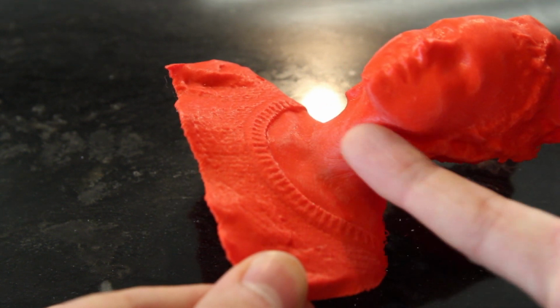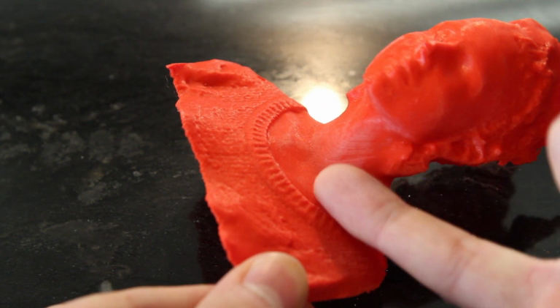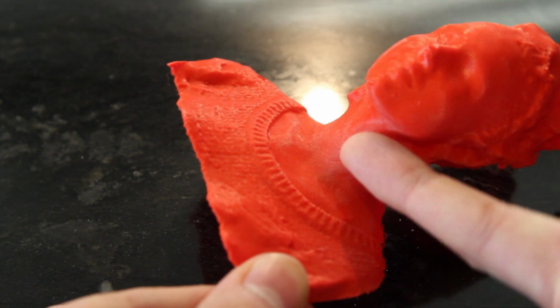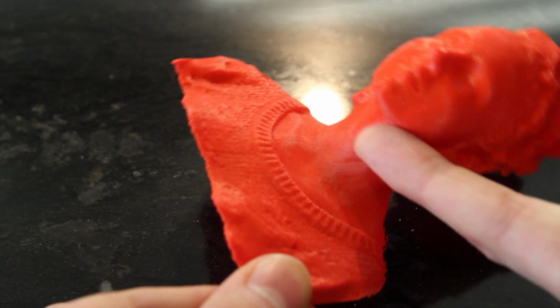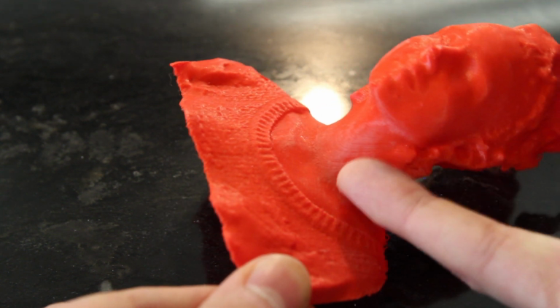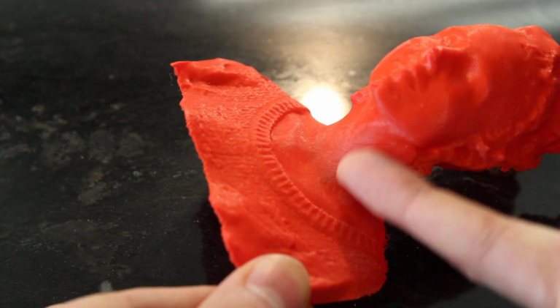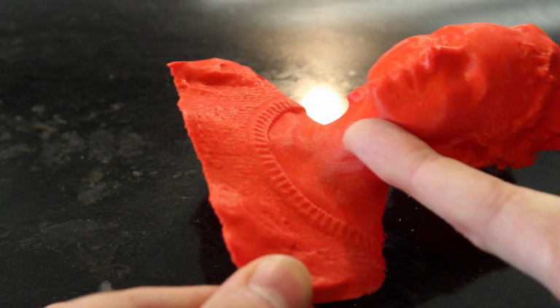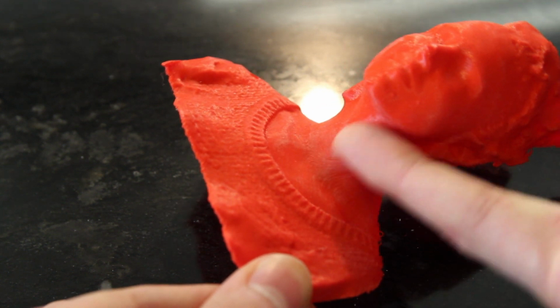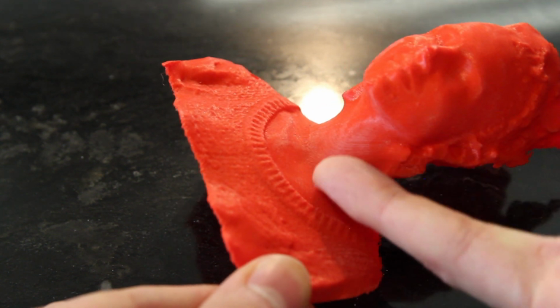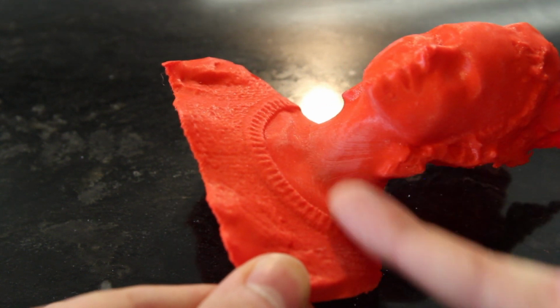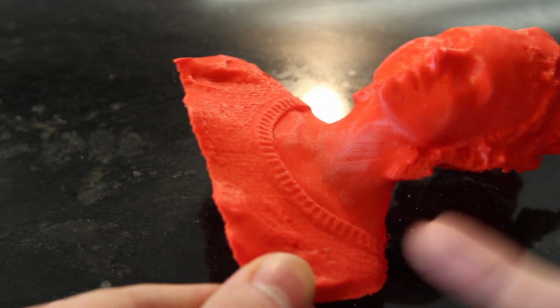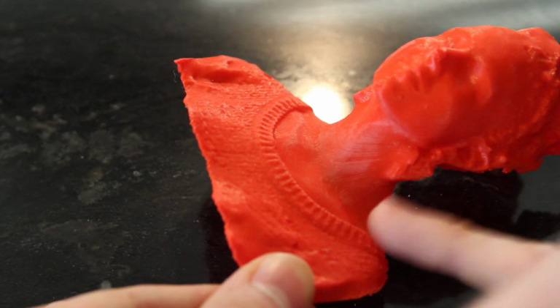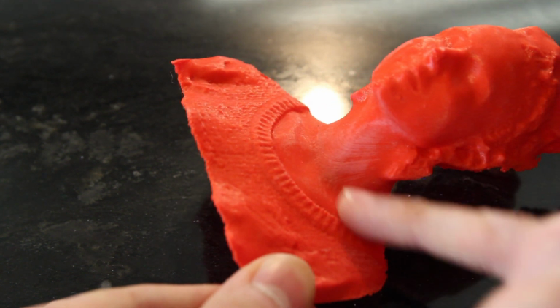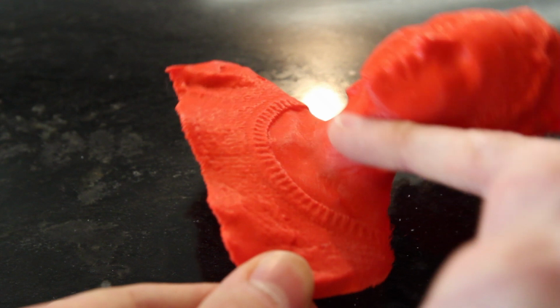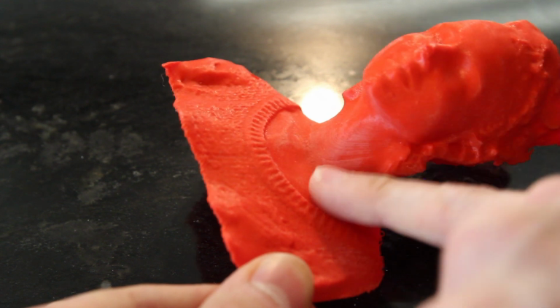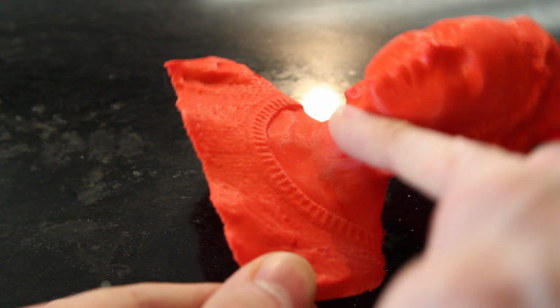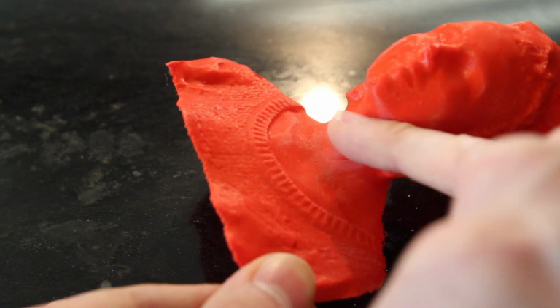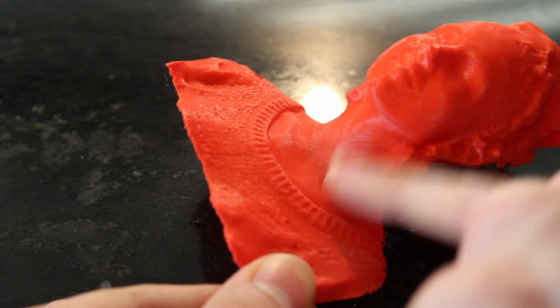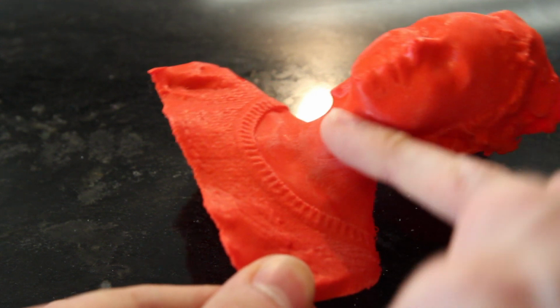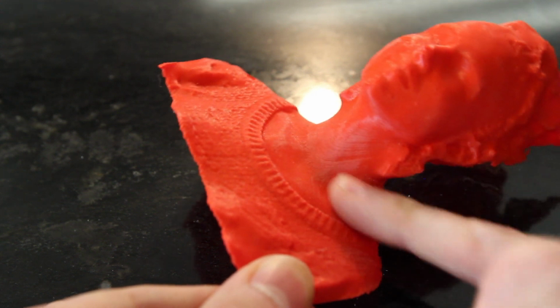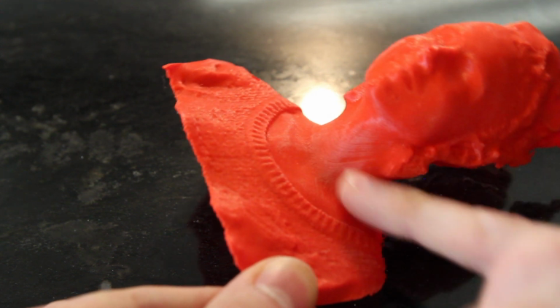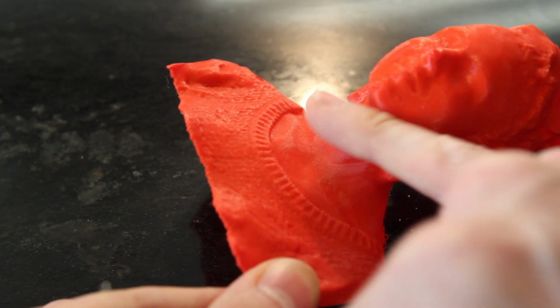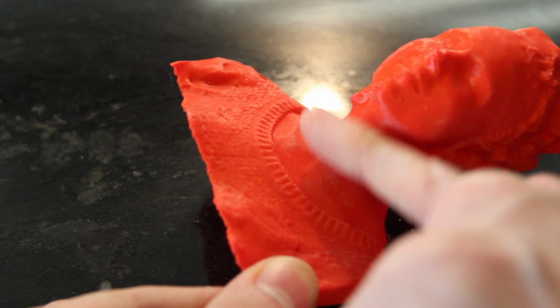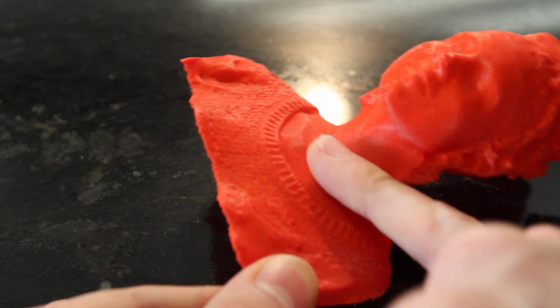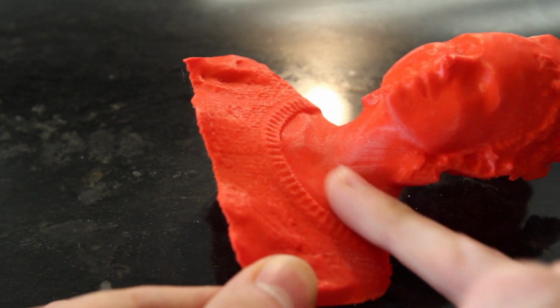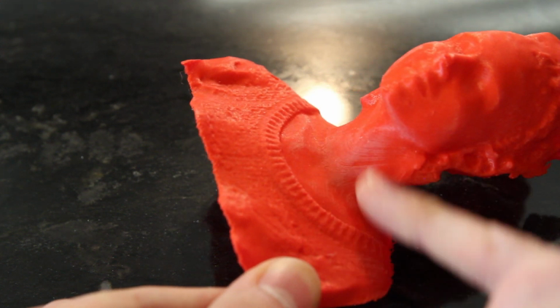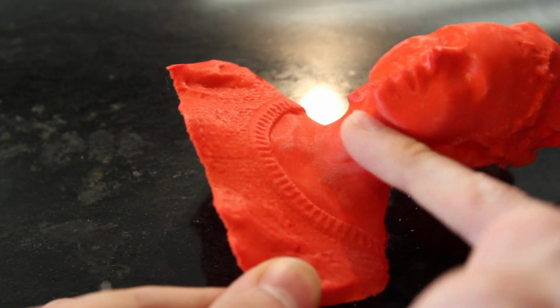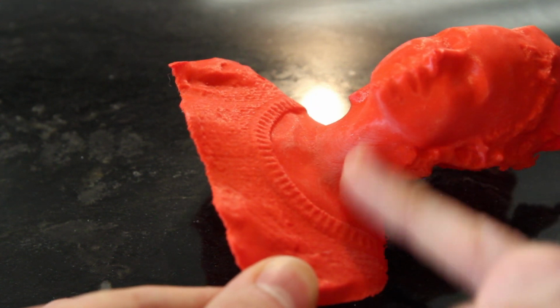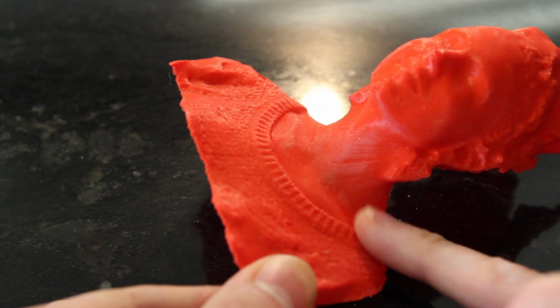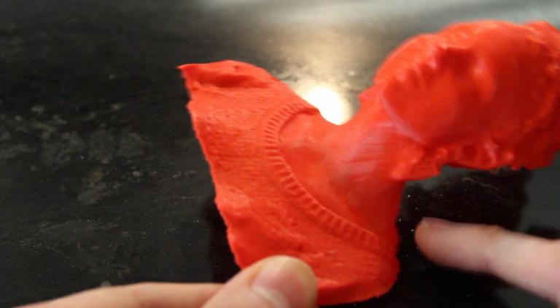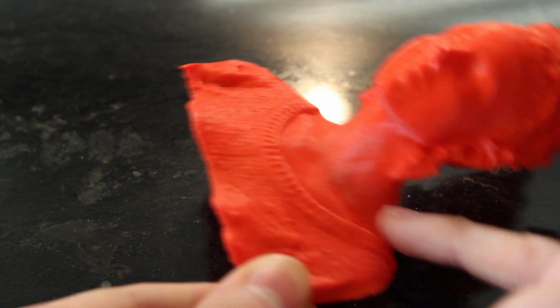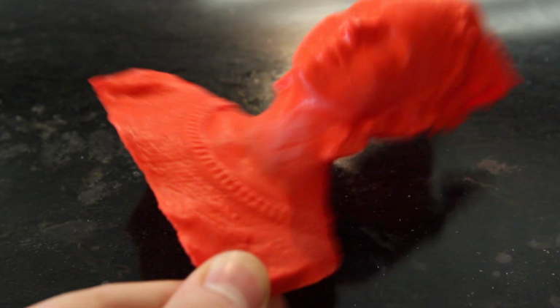I mean, we're talking super fine, but the sandpaper is so fine that it can bring it out really easily.